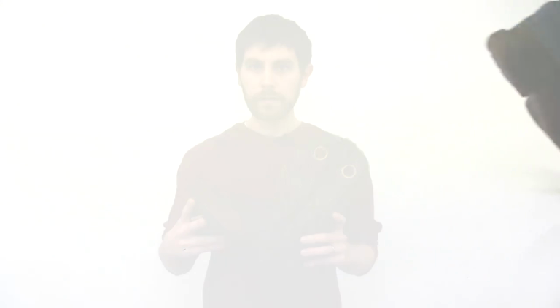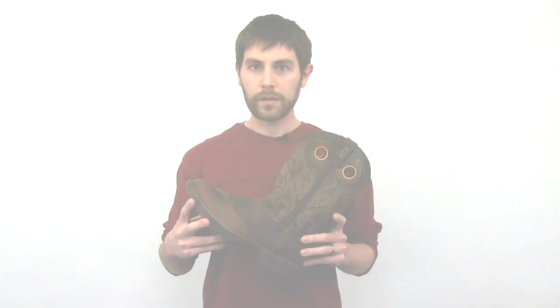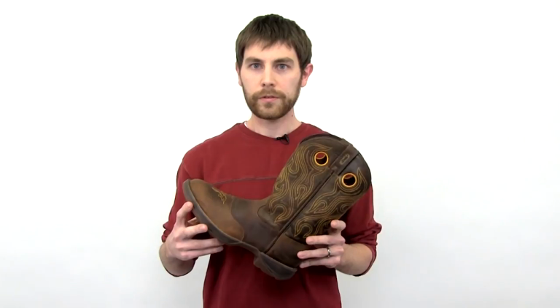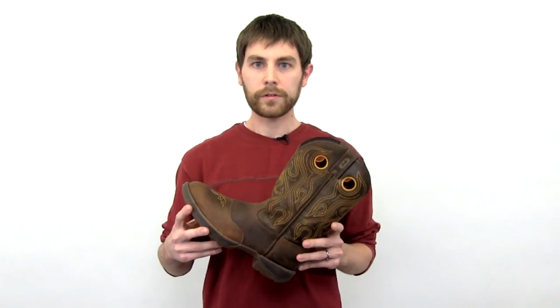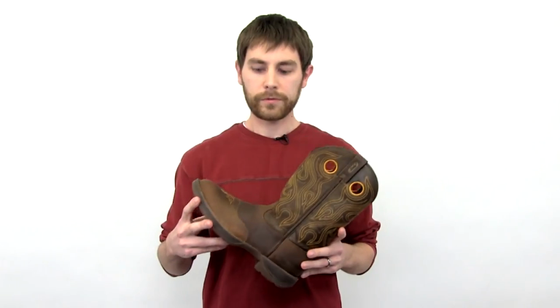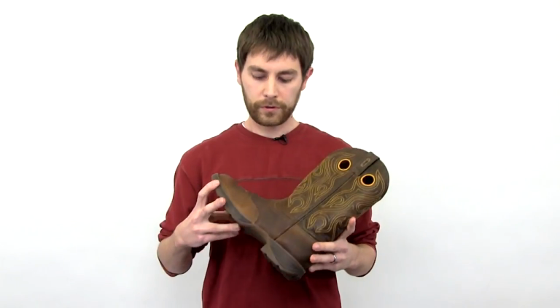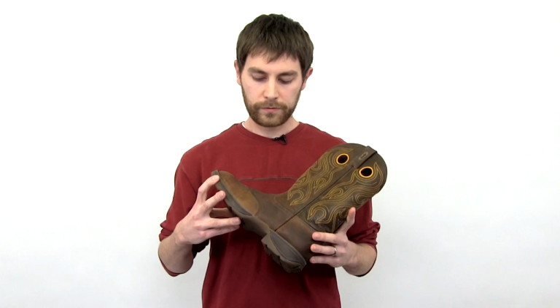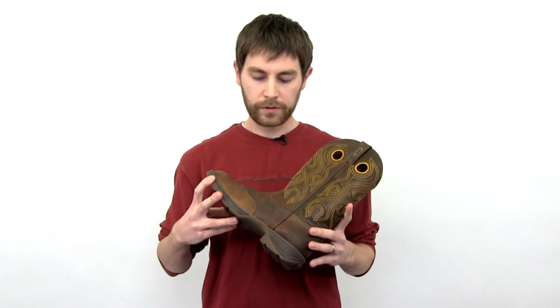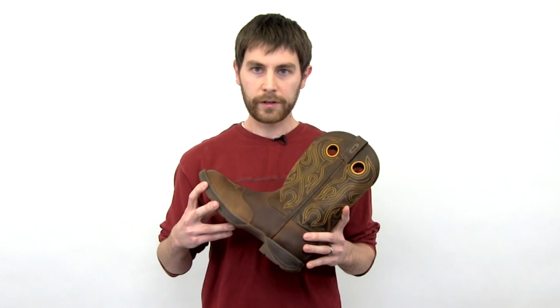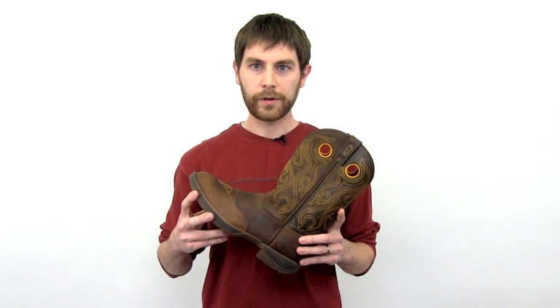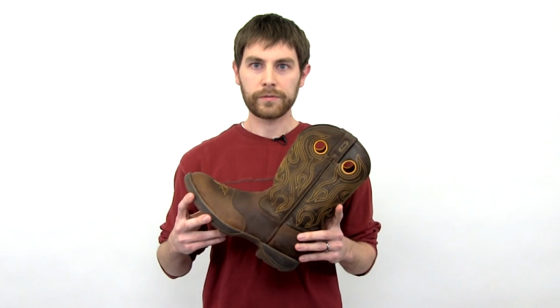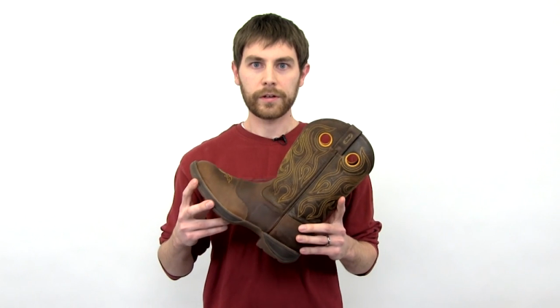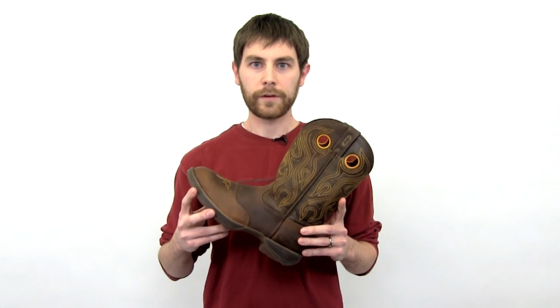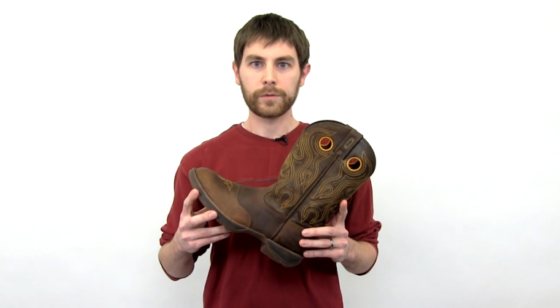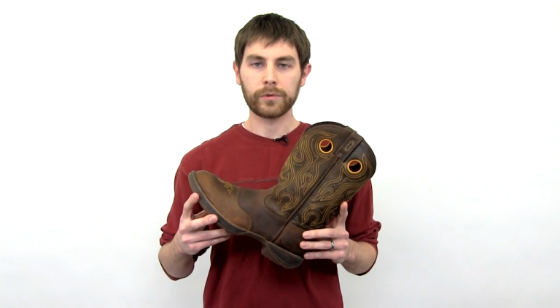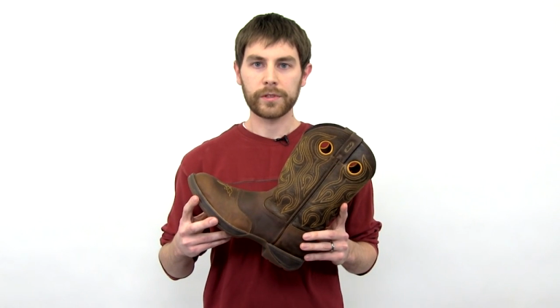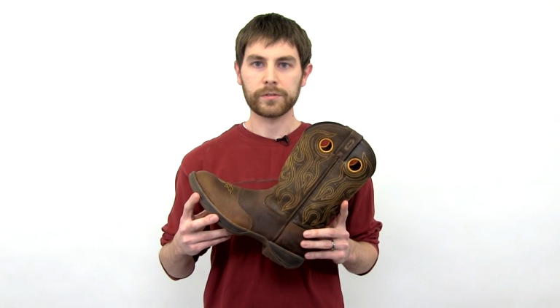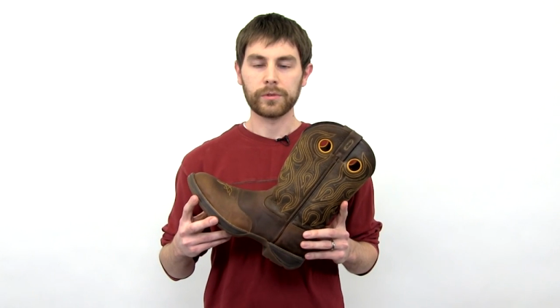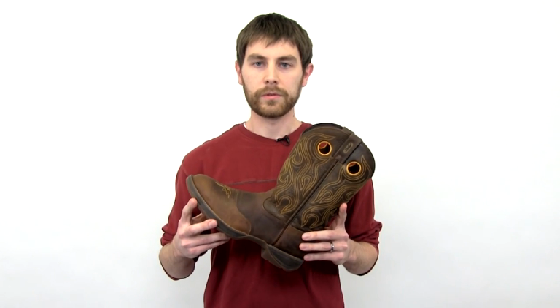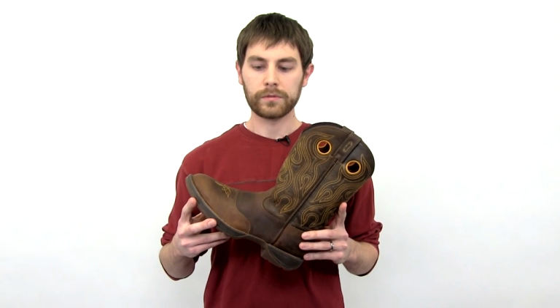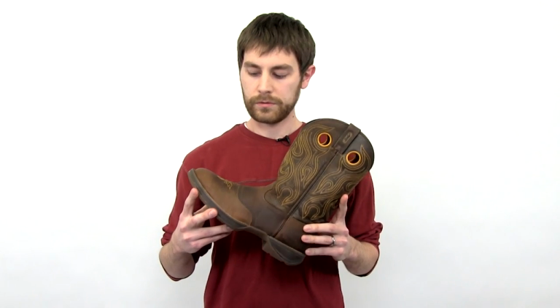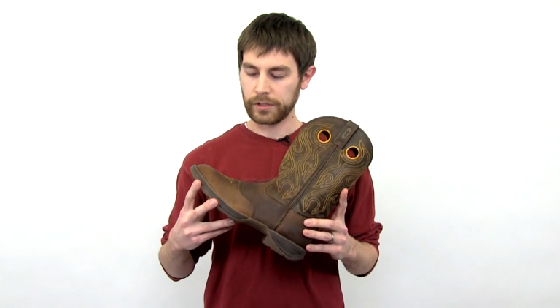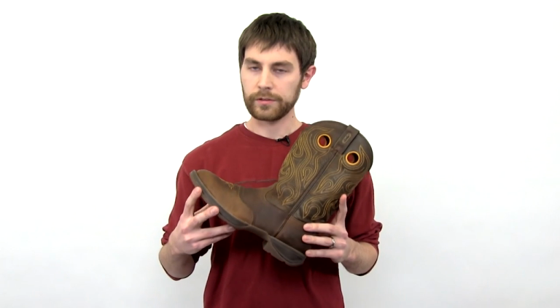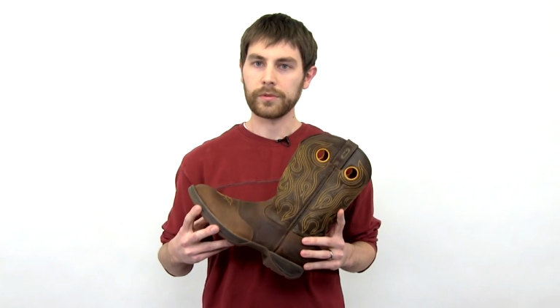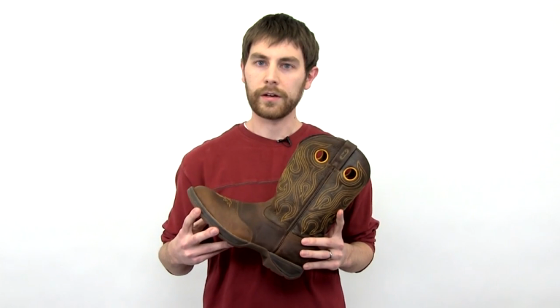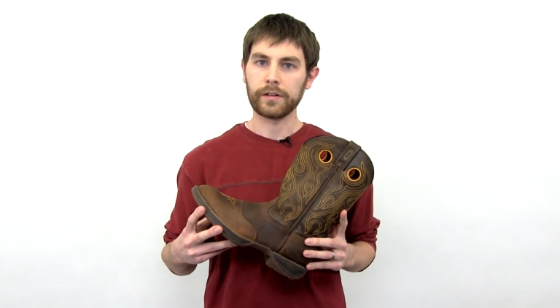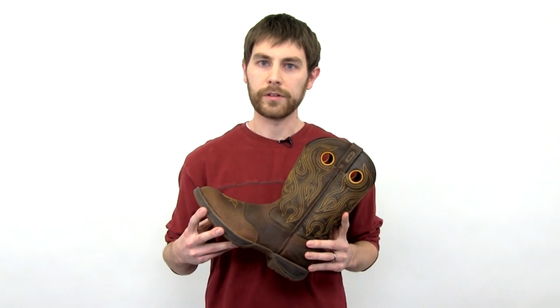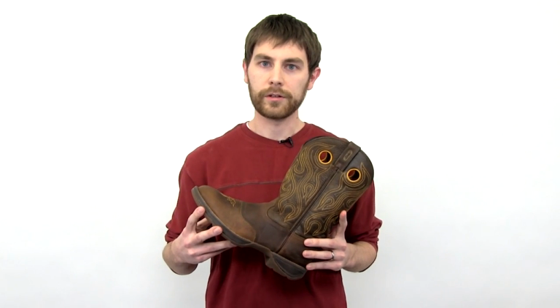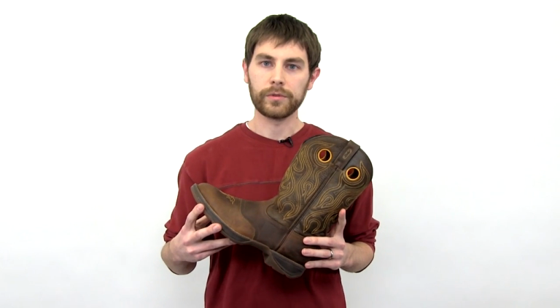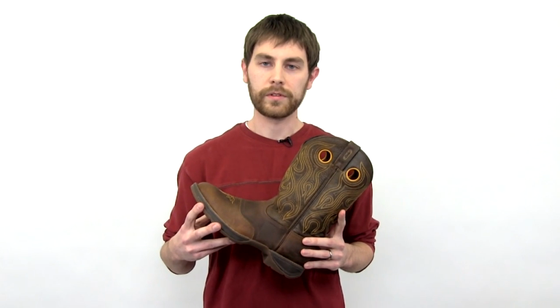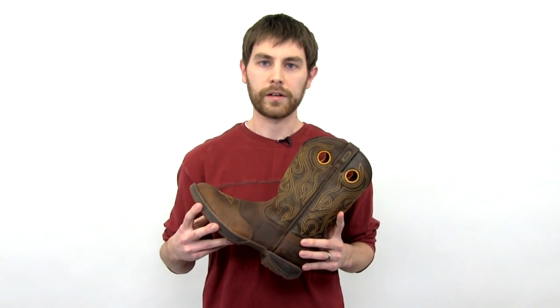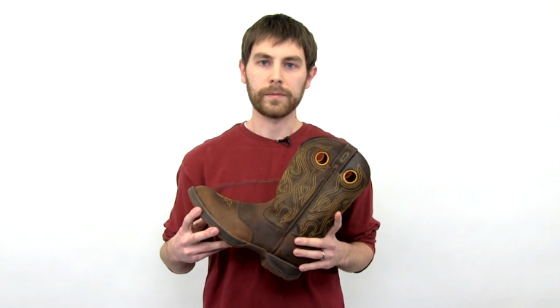If you're looking for a very lightweight and very comfortable western boot, check this boot out at www.durangoboots.com.